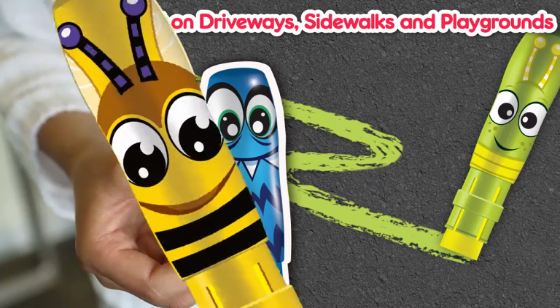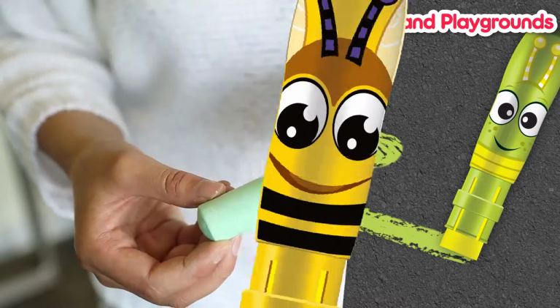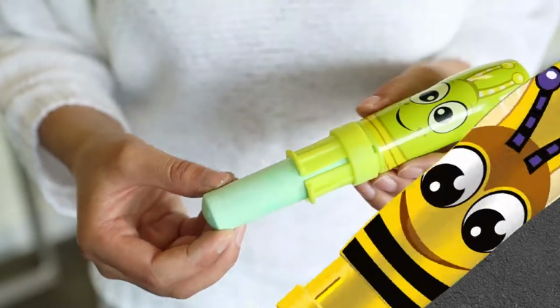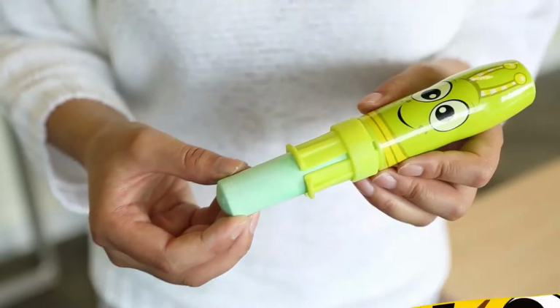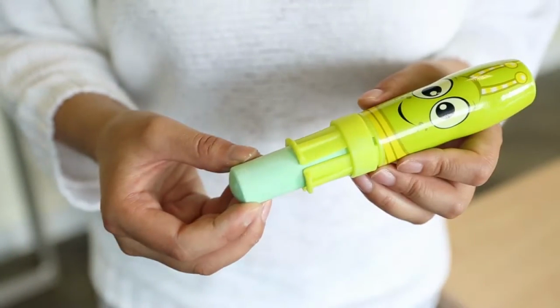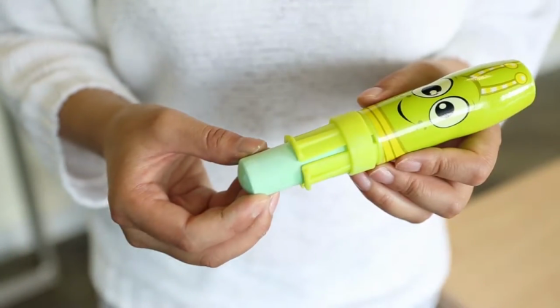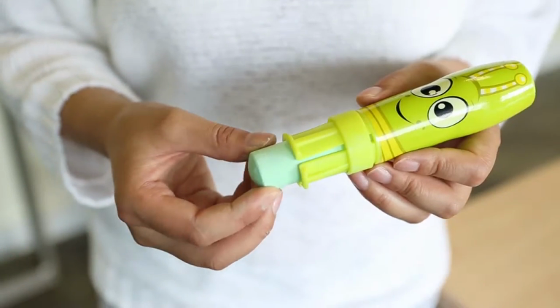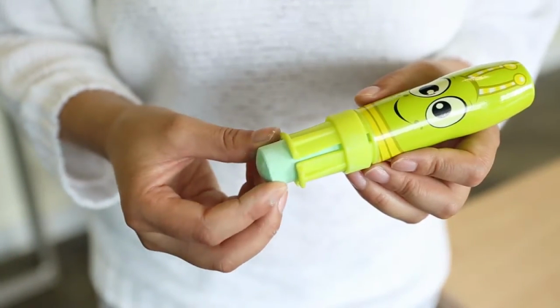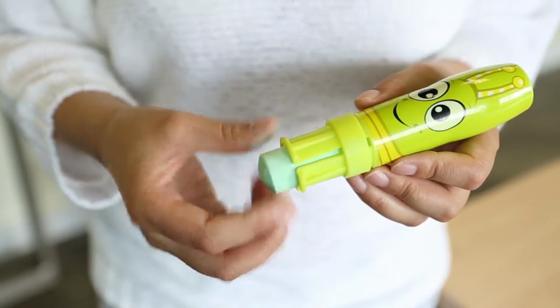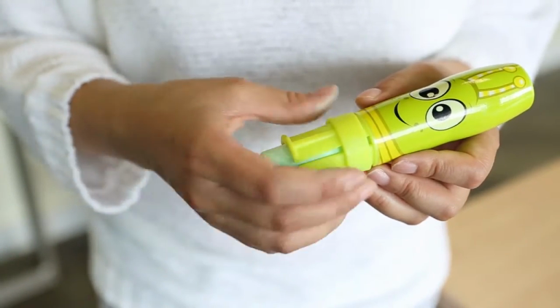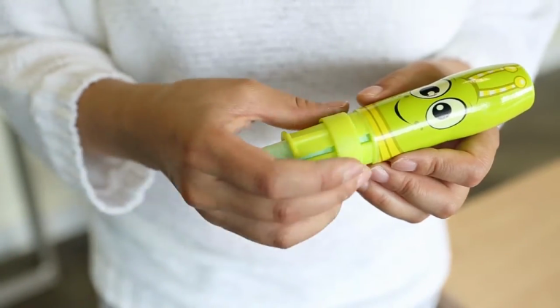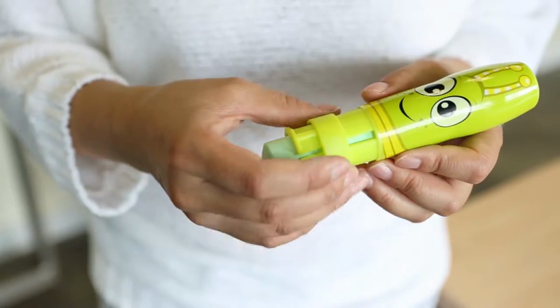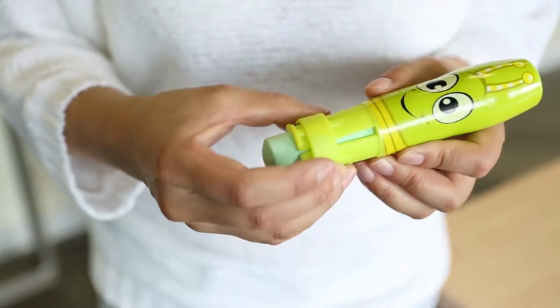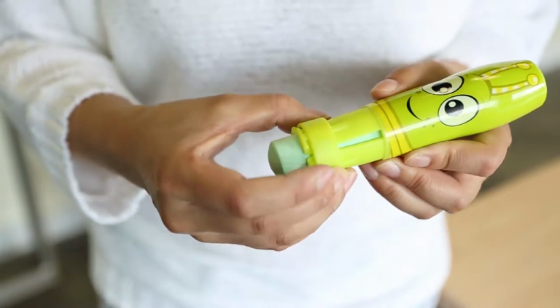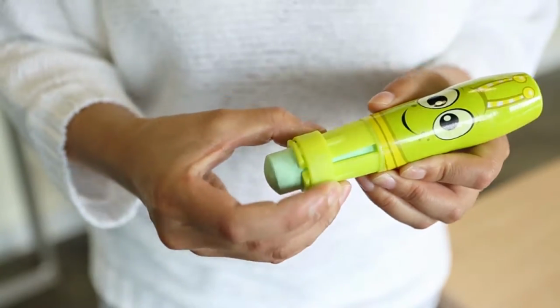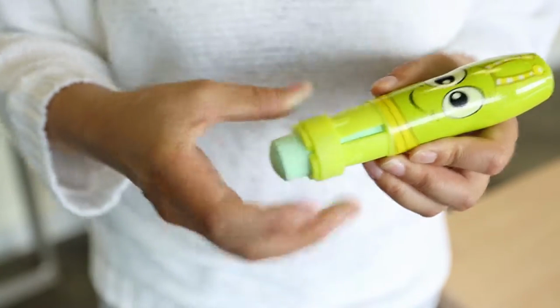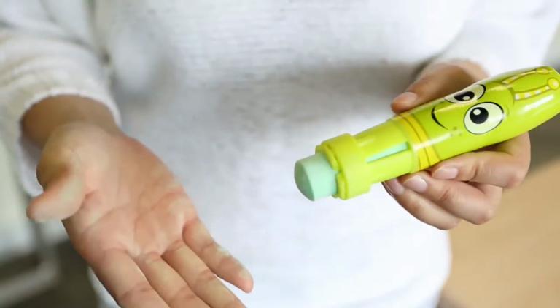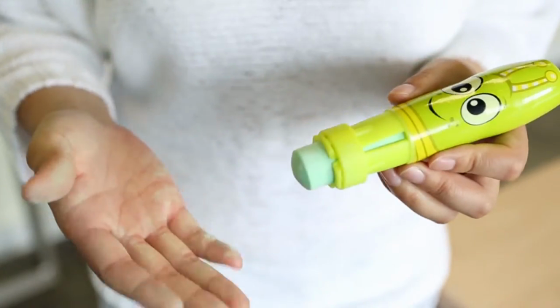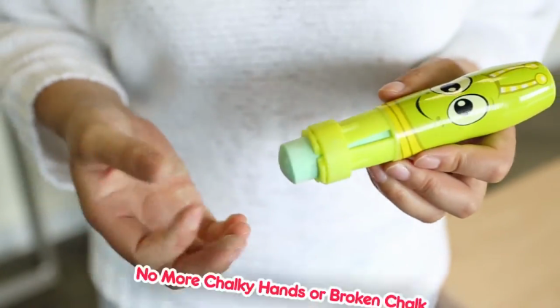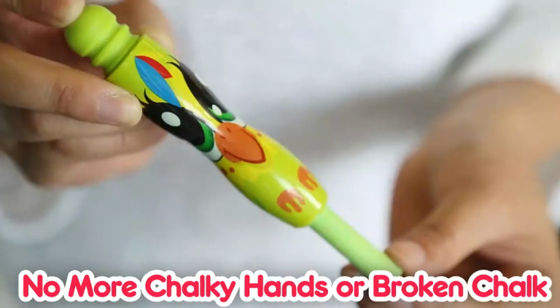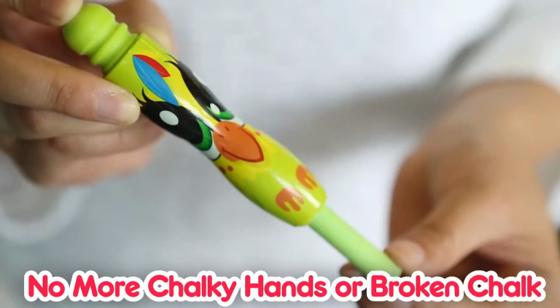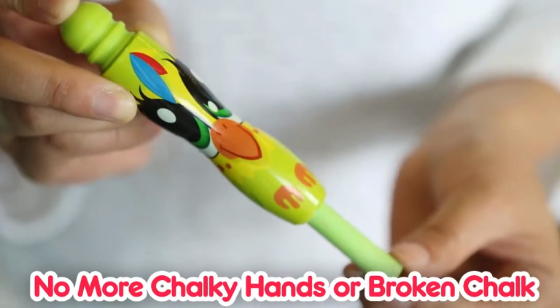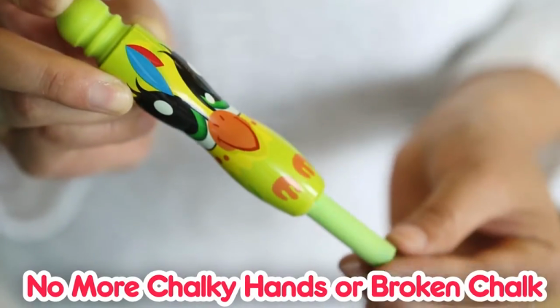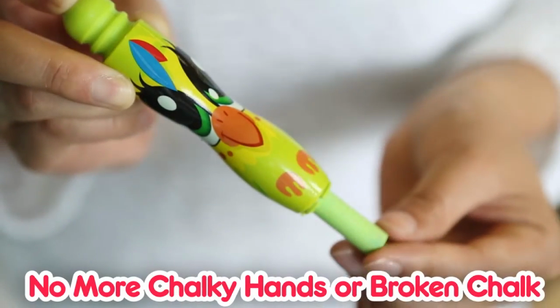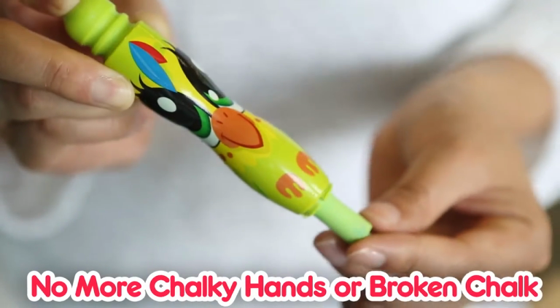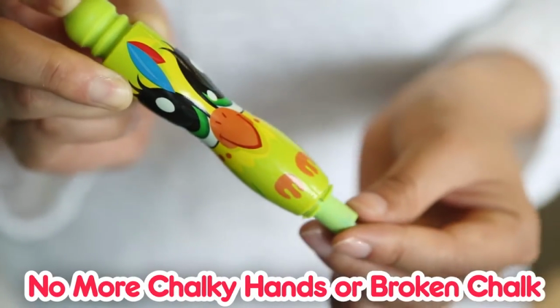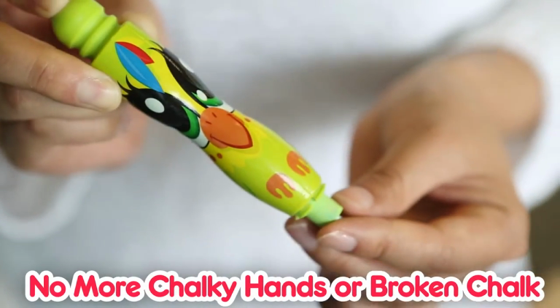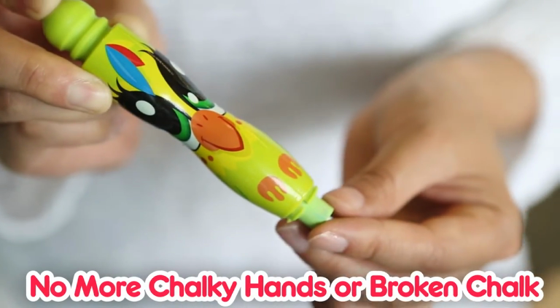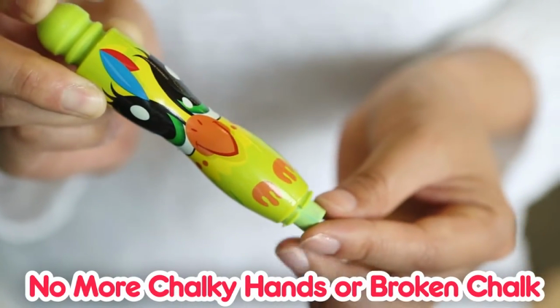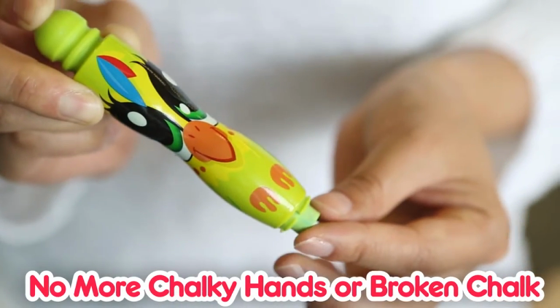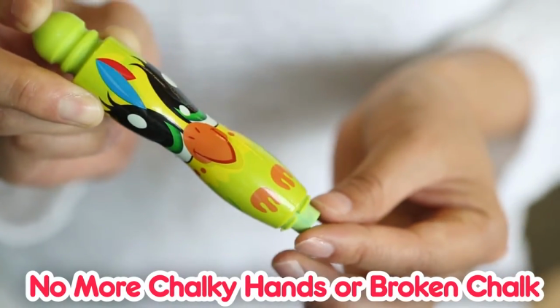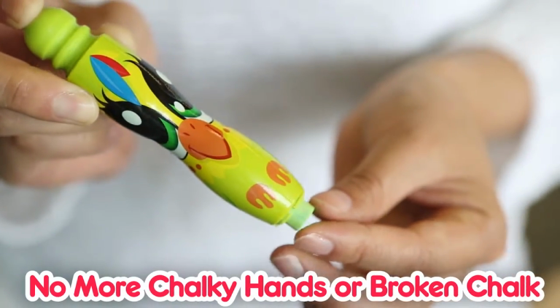Chalkadoos are refillable, easy to handle chalk holders. No more chalky hands or broken chalk.